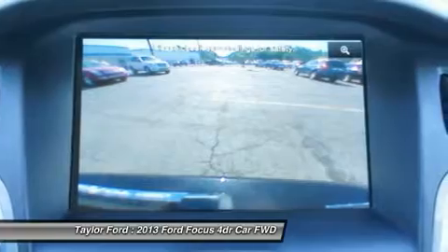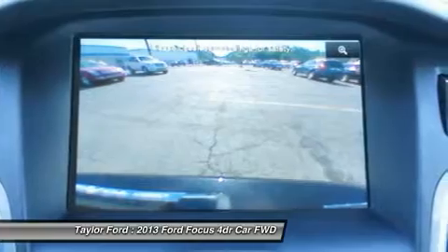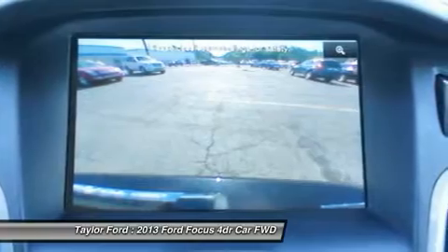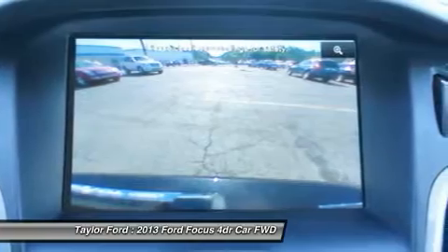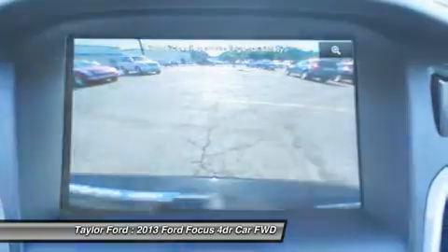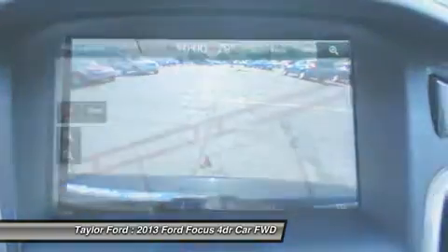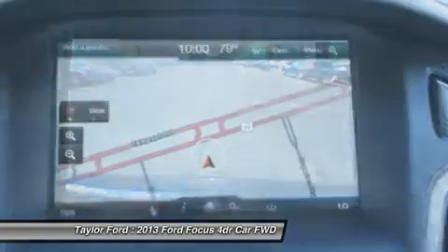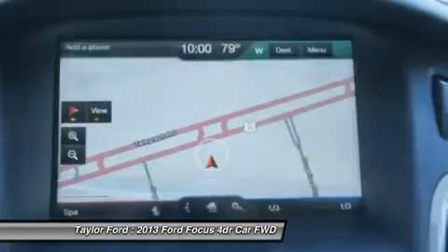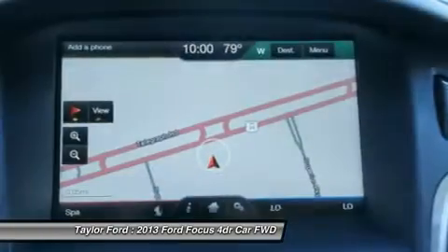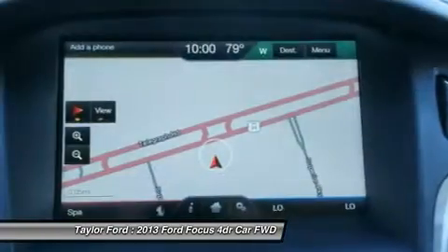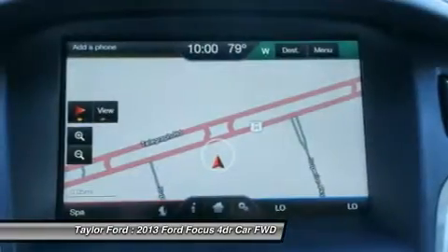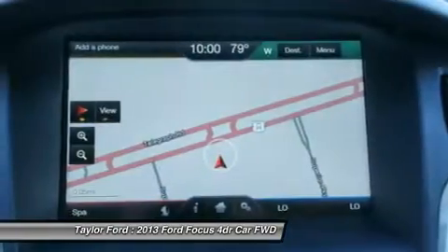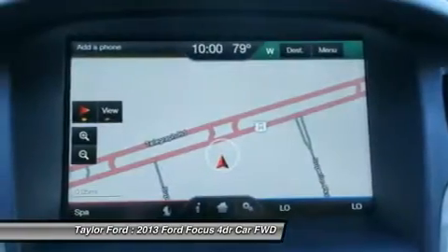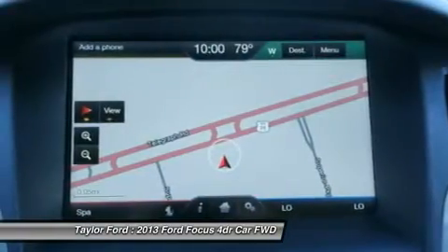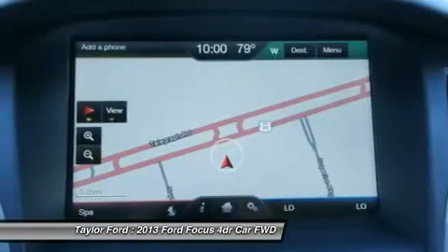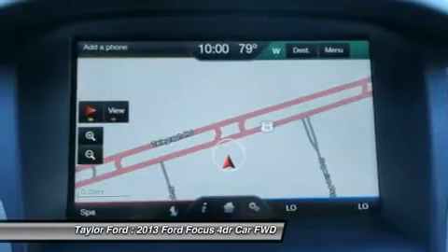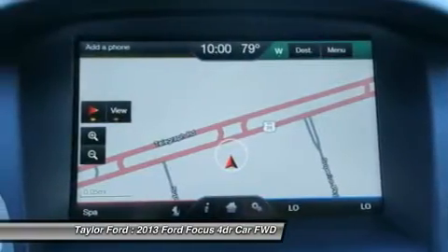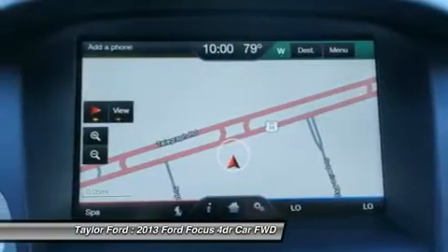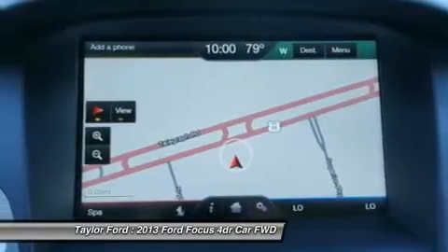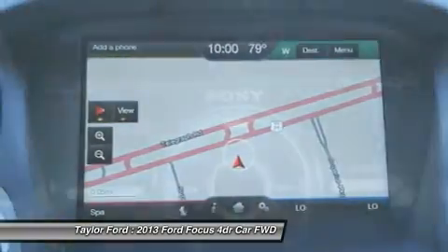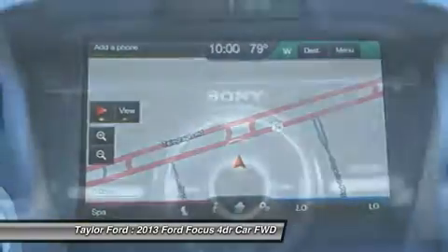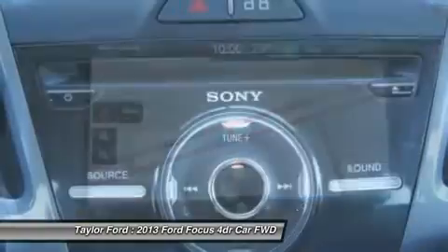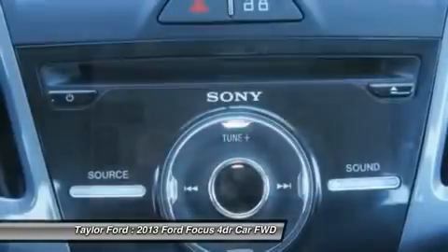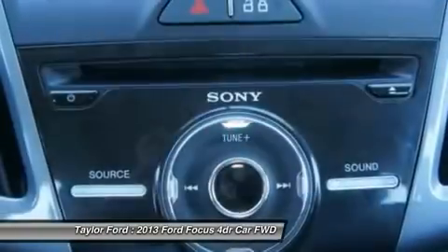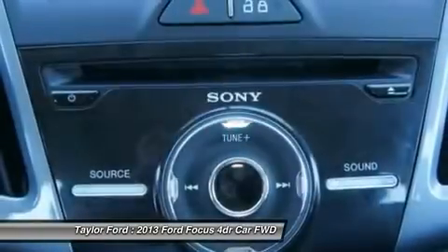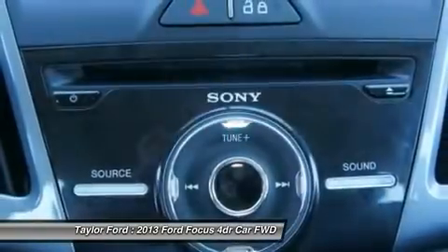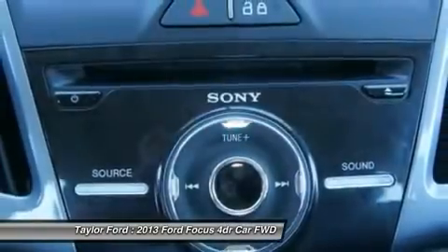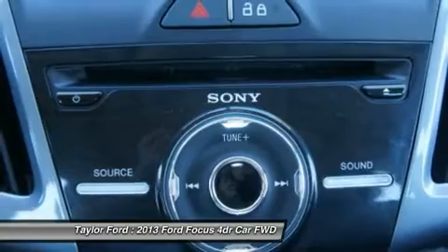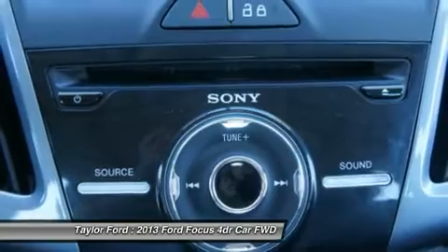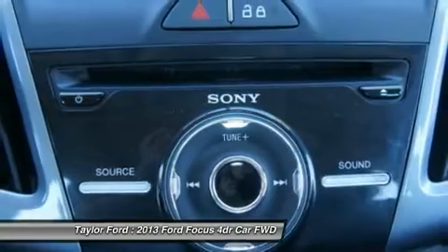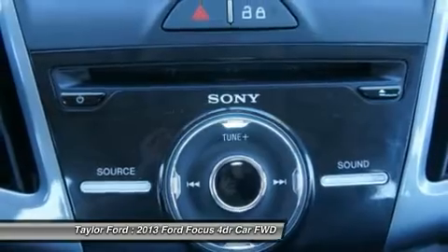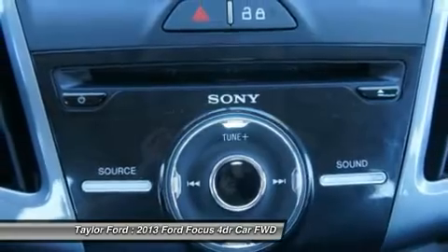Anti-lock braking system, heated seats, airbags, dual airbags, power steering.